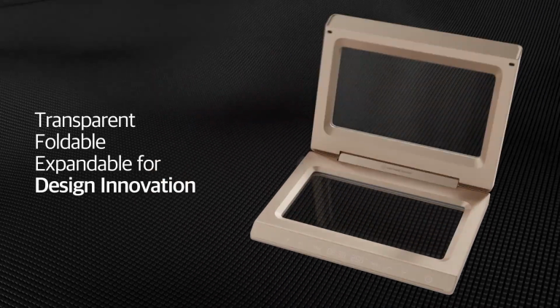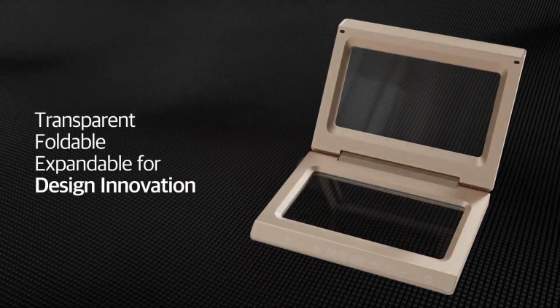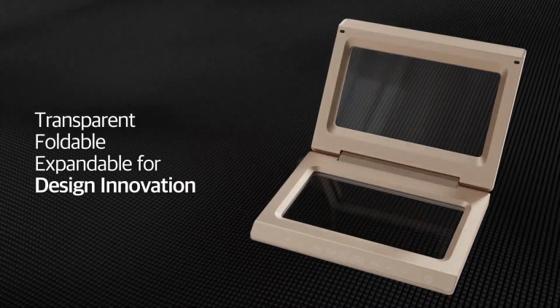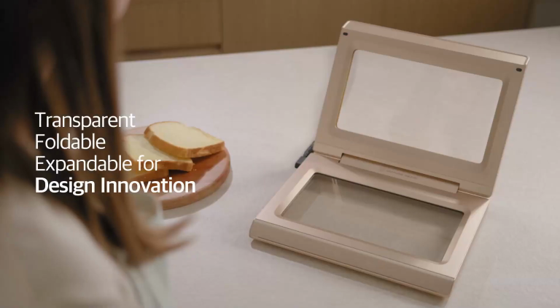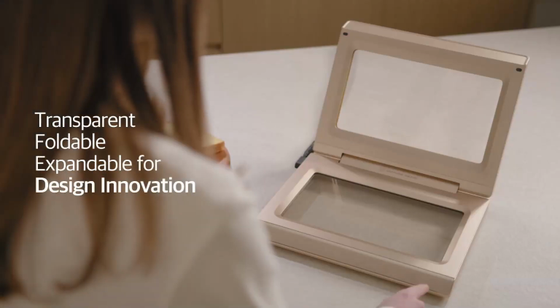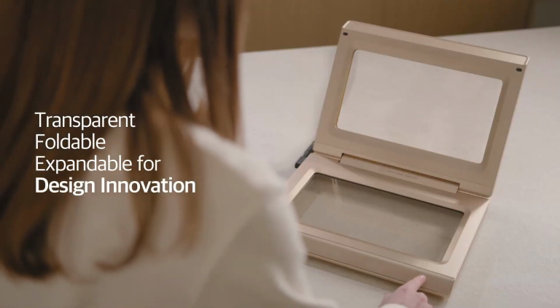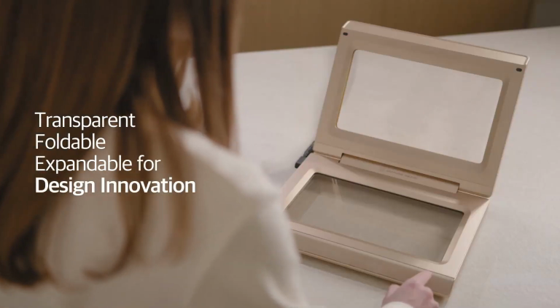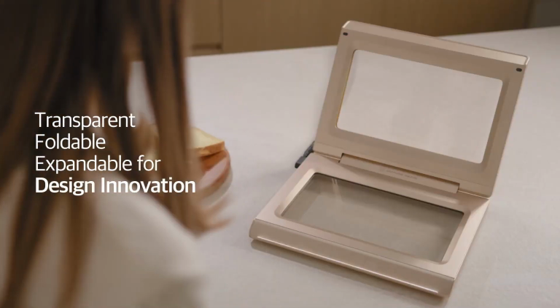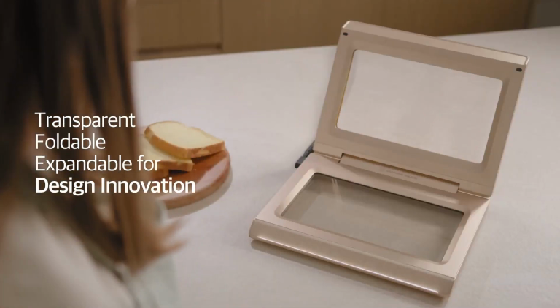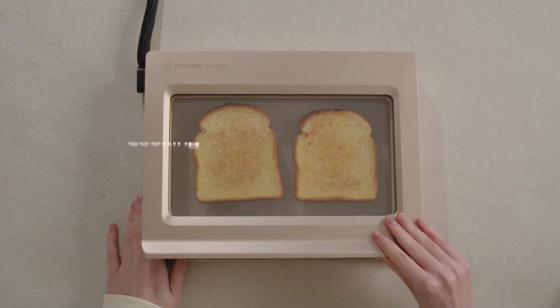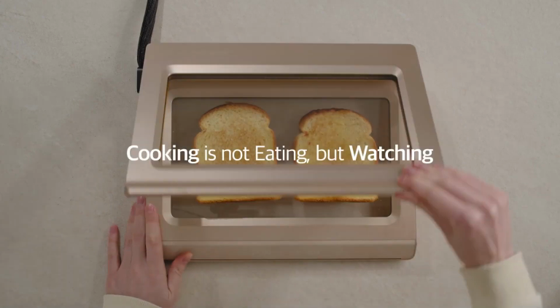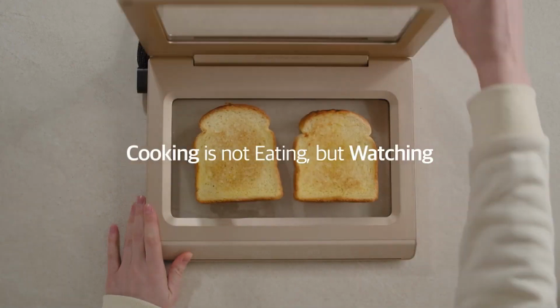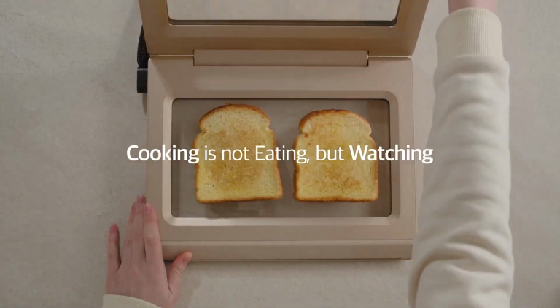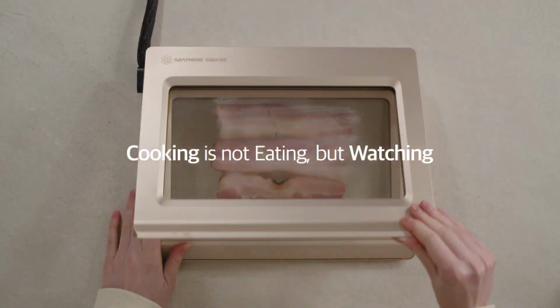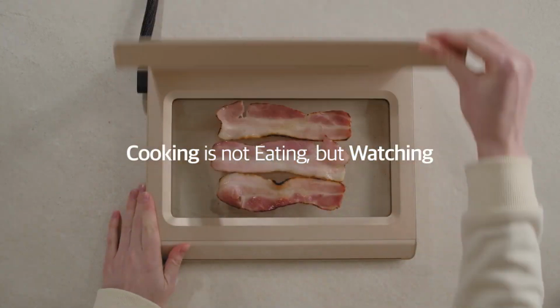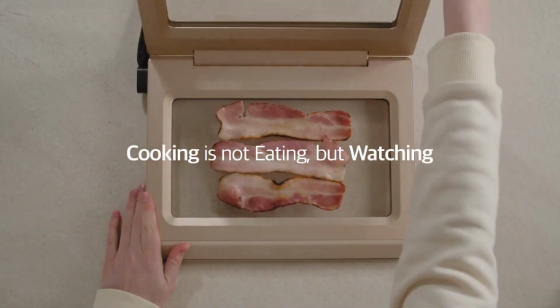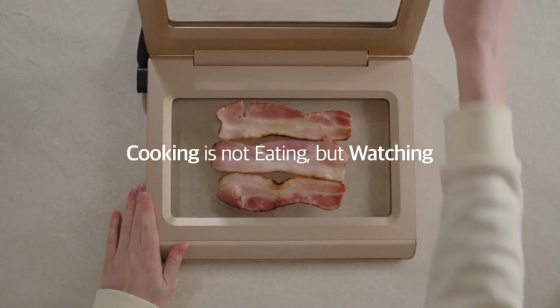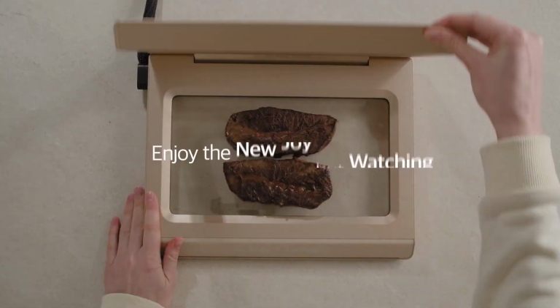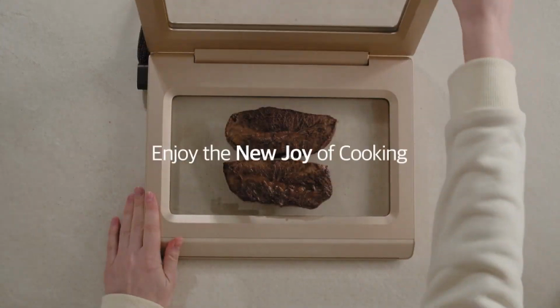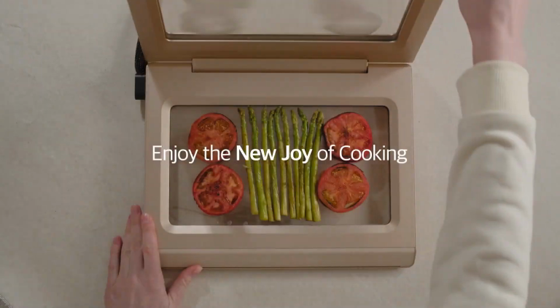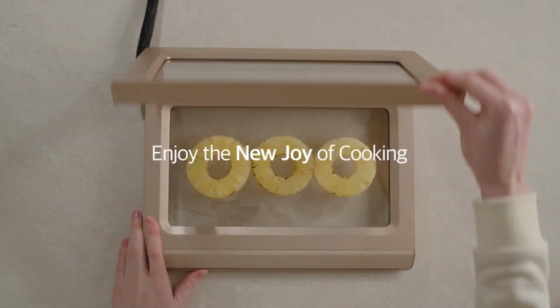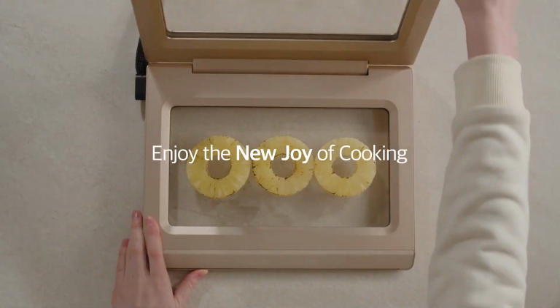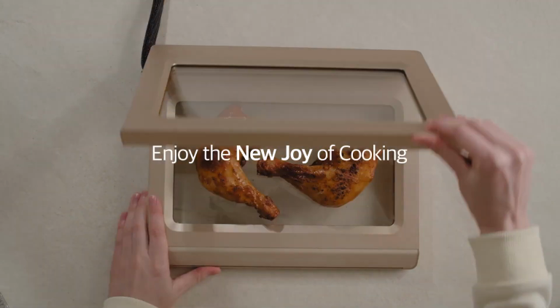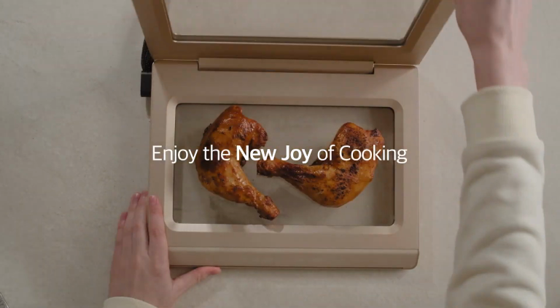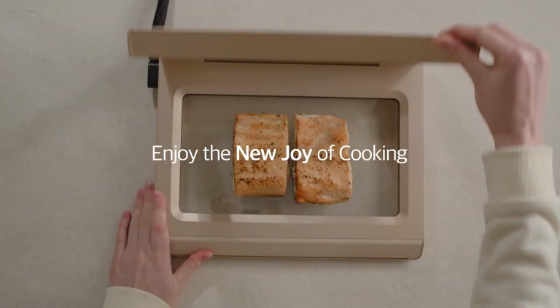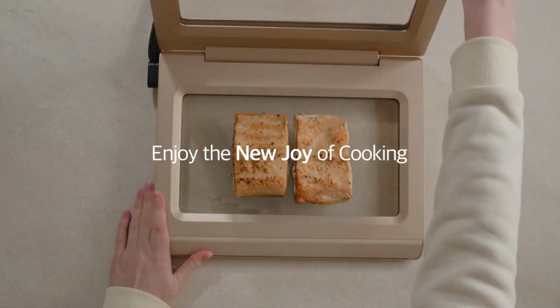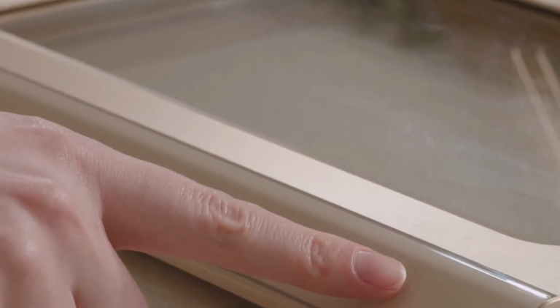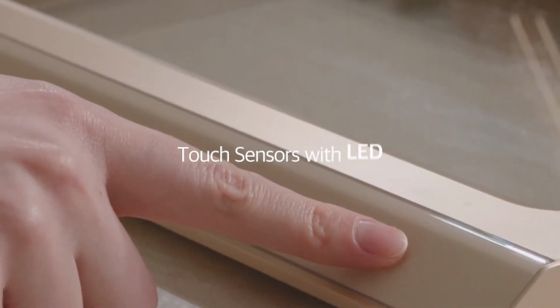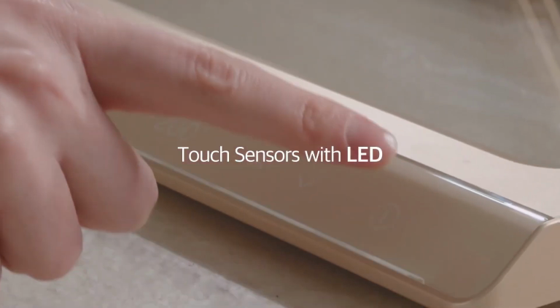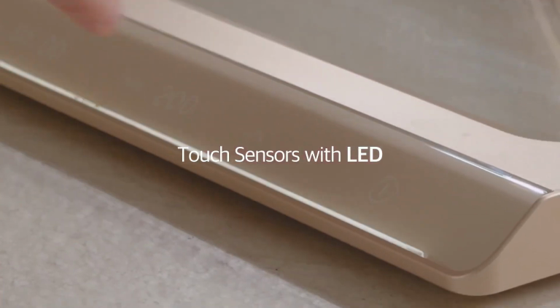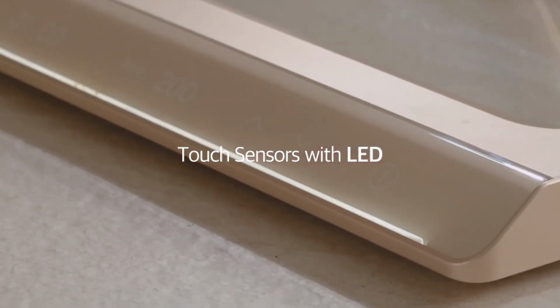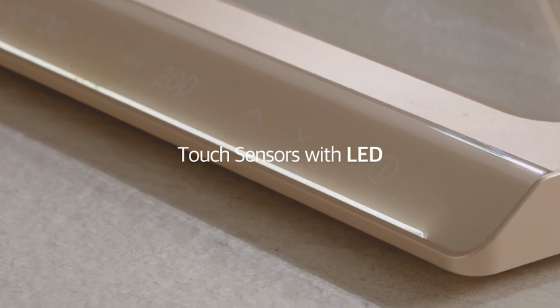Graphene's conductivity enables rapid heating, energy efficiency, and non-toxicity, ensuring a safe kitchen experience.